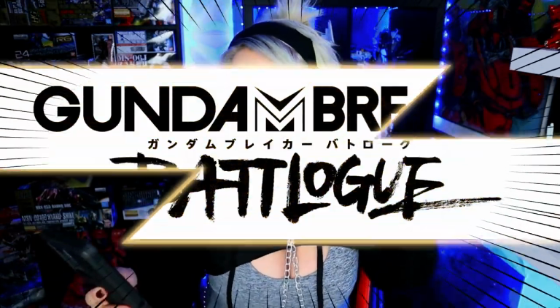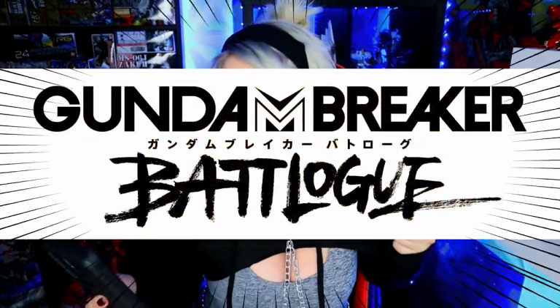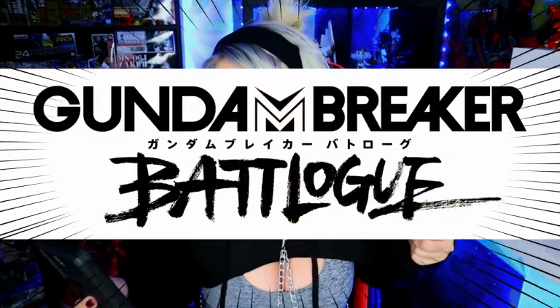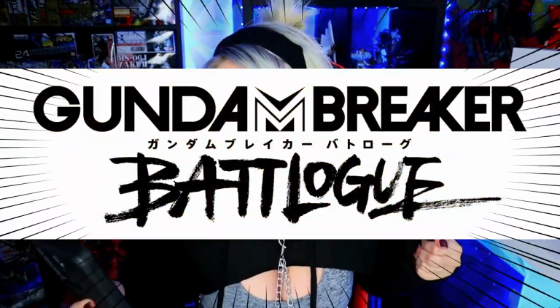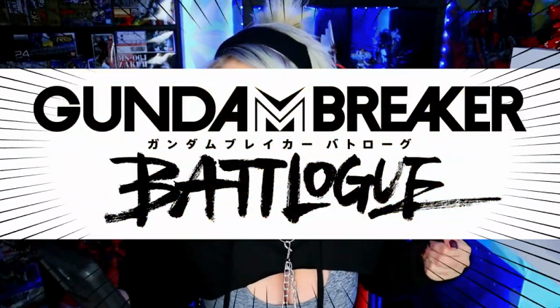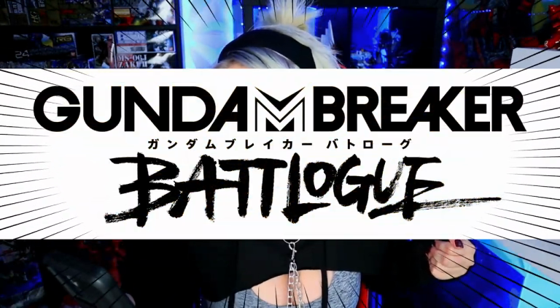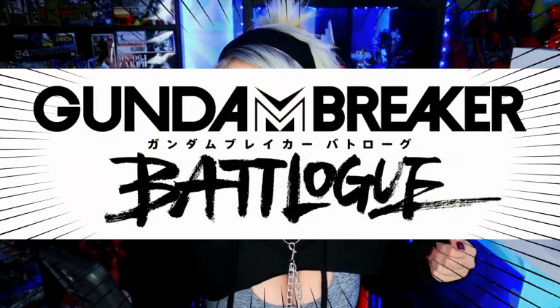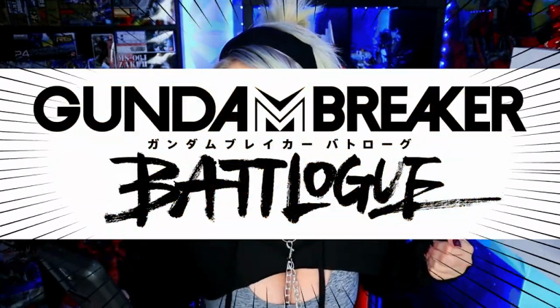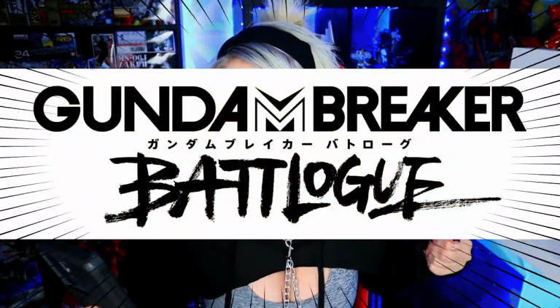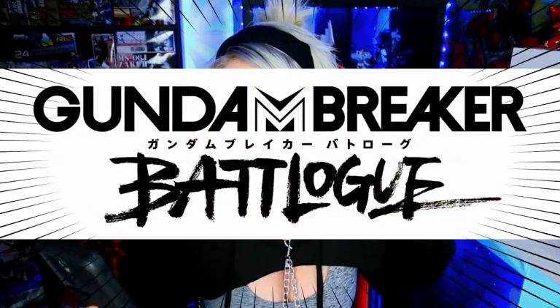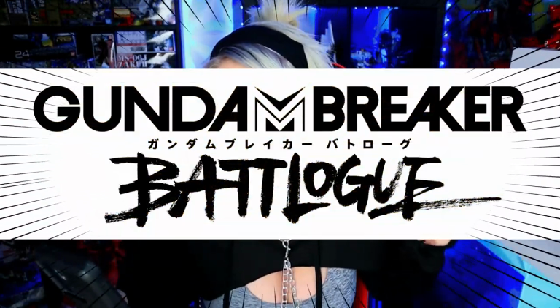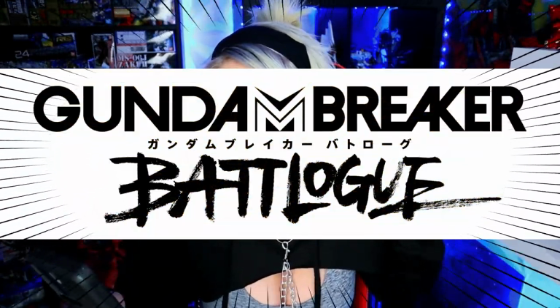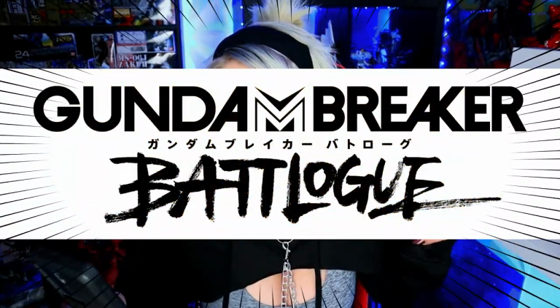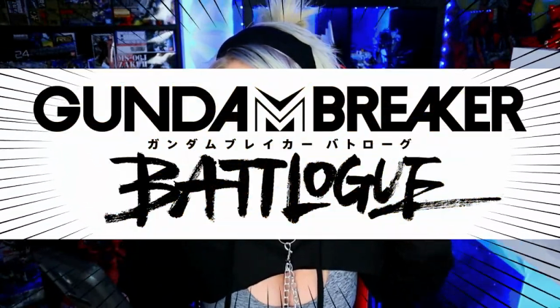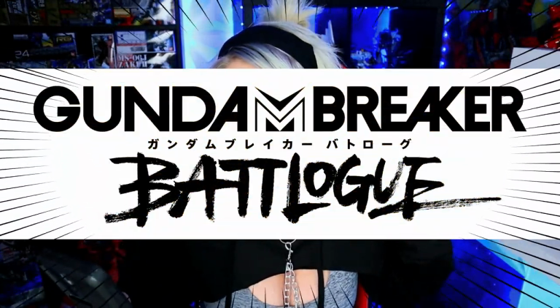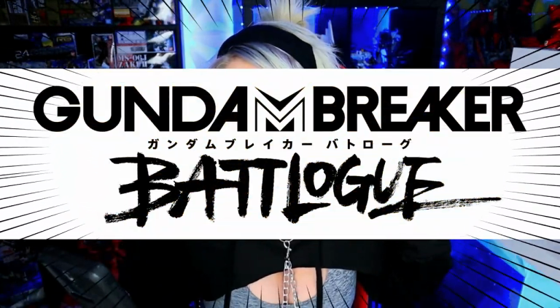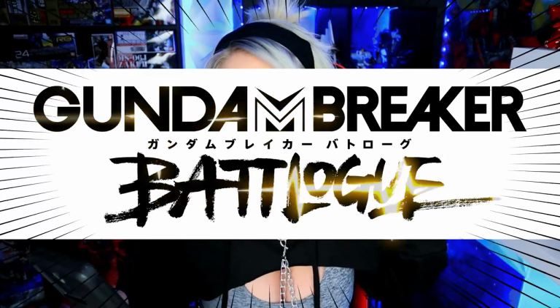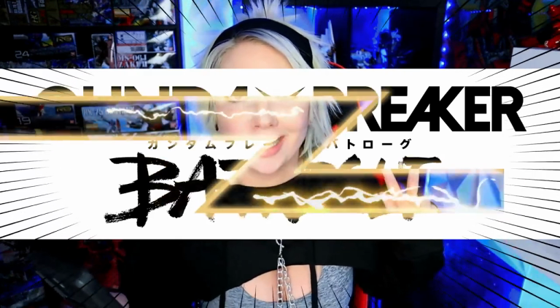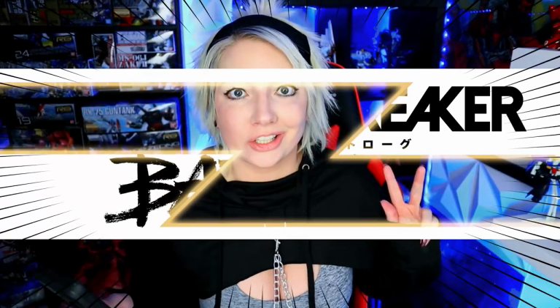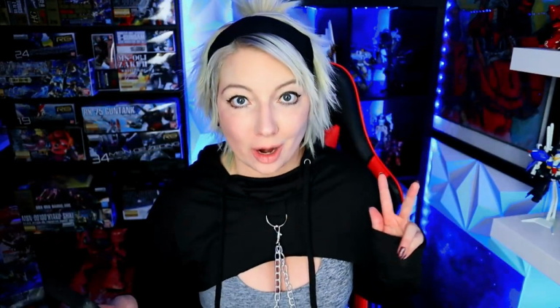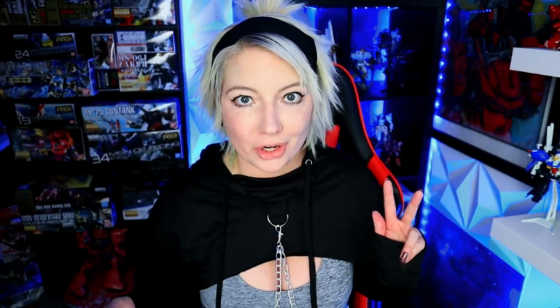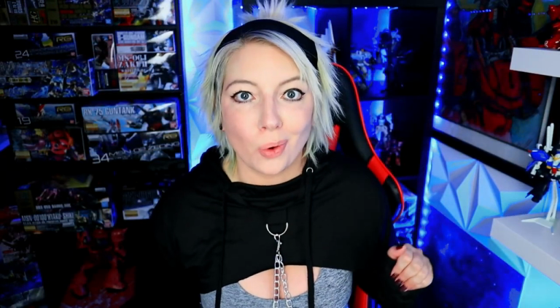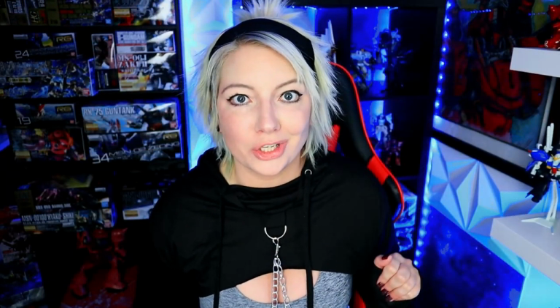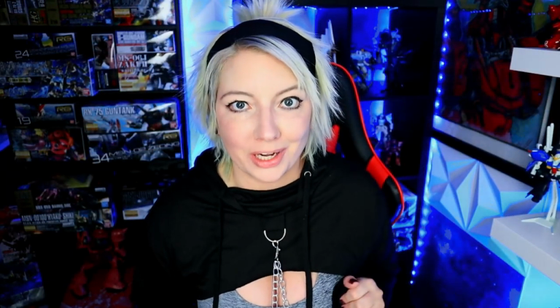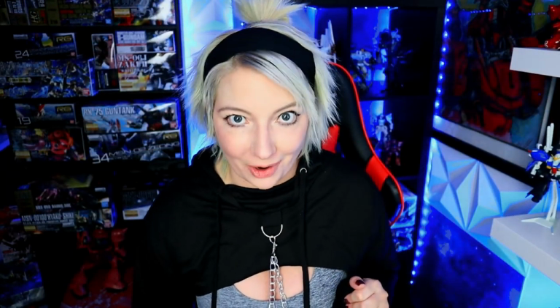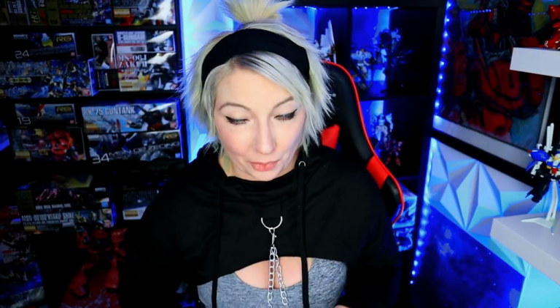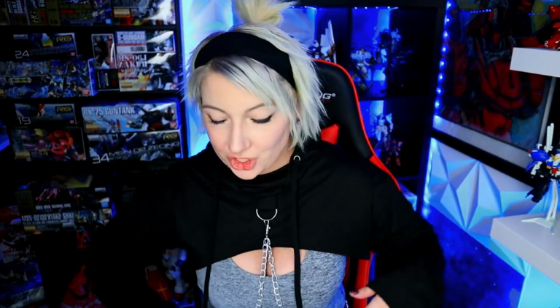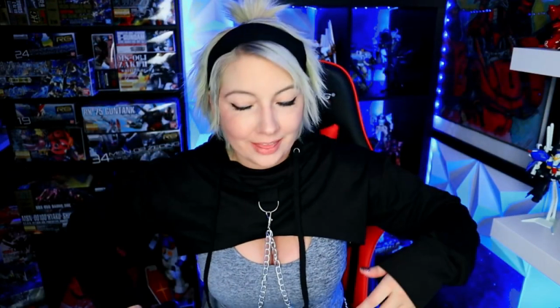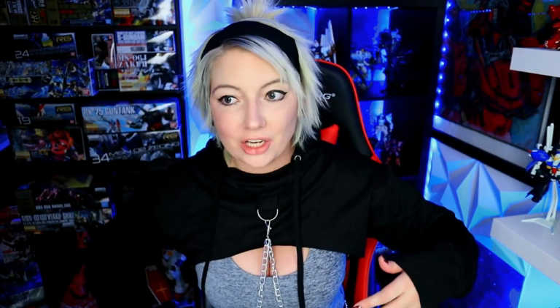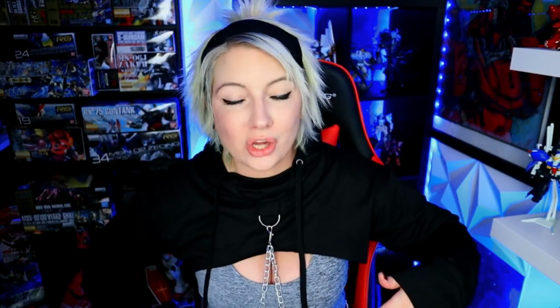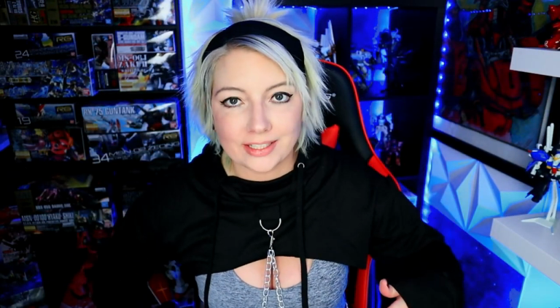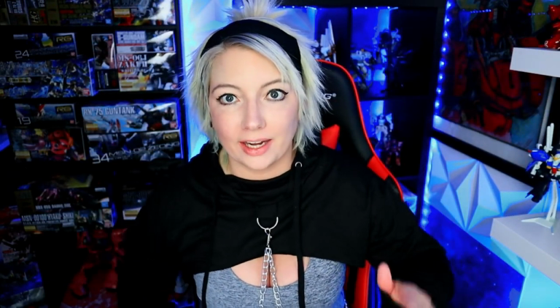The Gundam Breaker Battlelog project, combining games, gunplay, and anime, is starting in summer 2021 — which is so exciting.